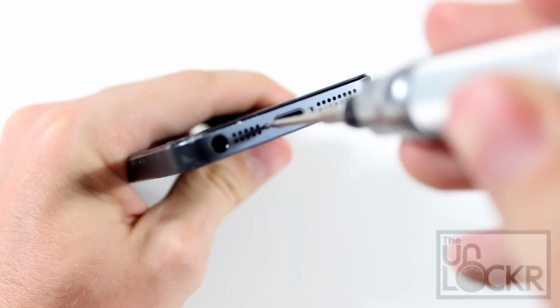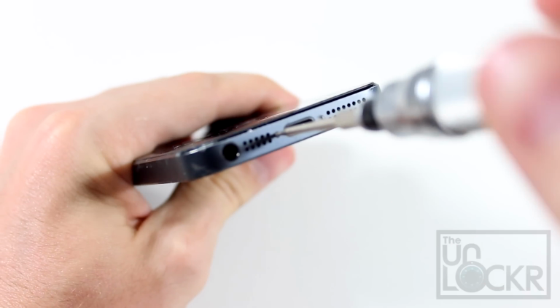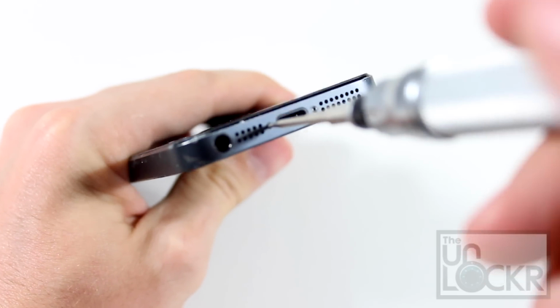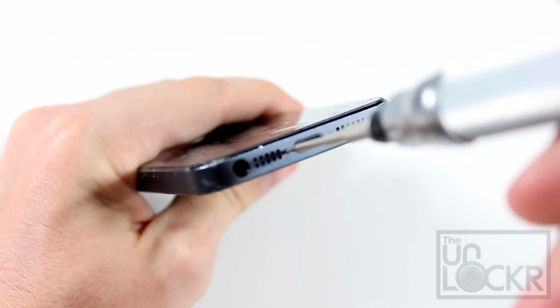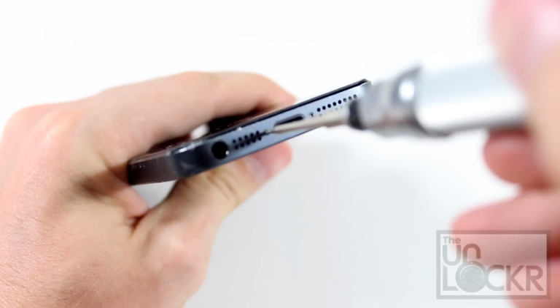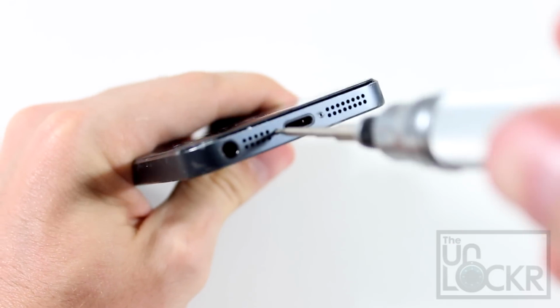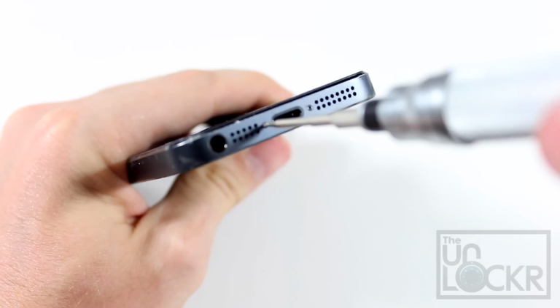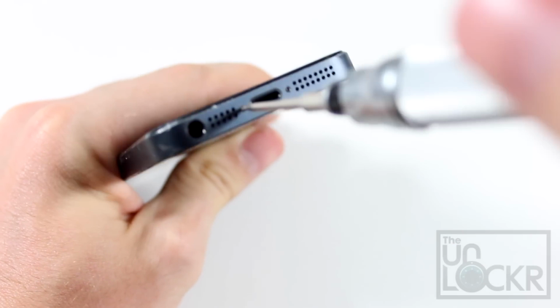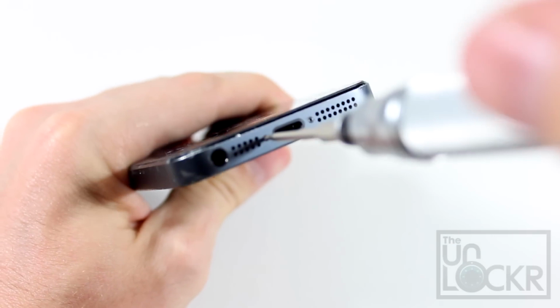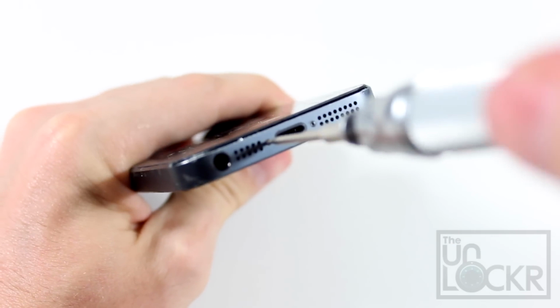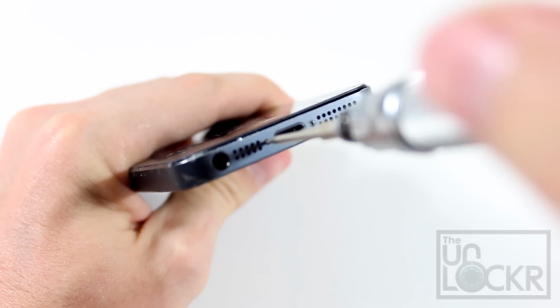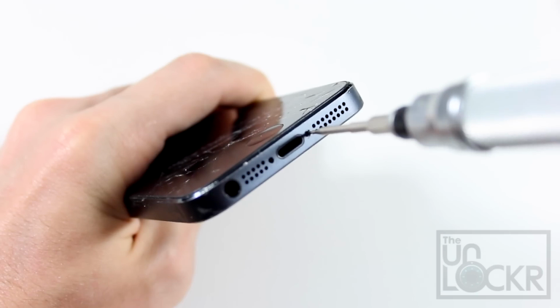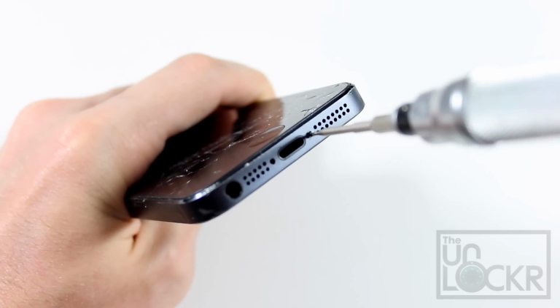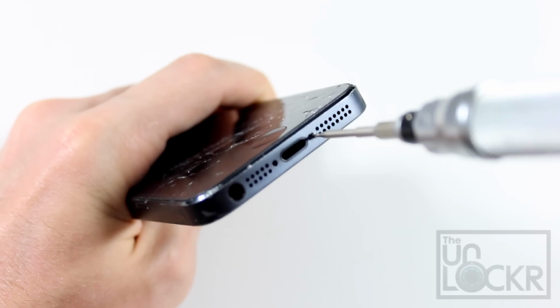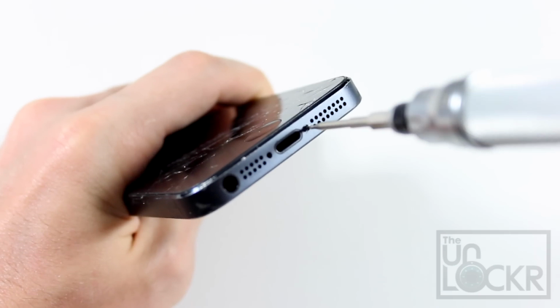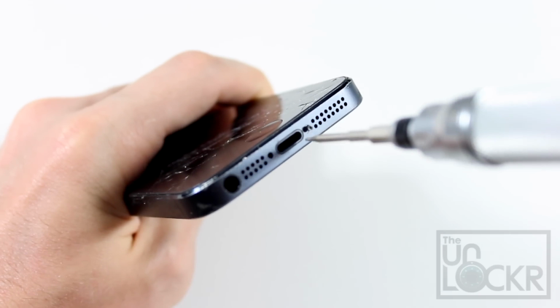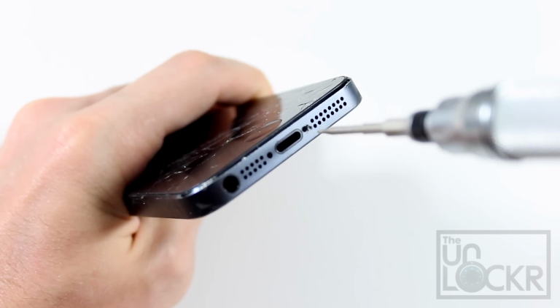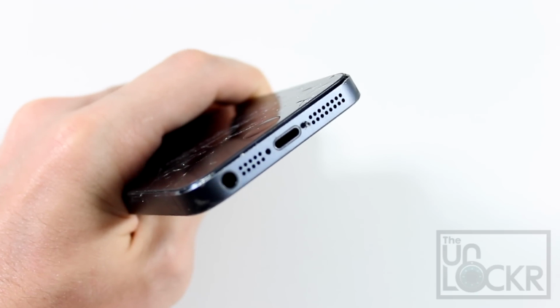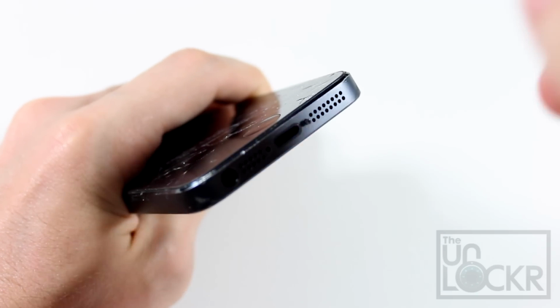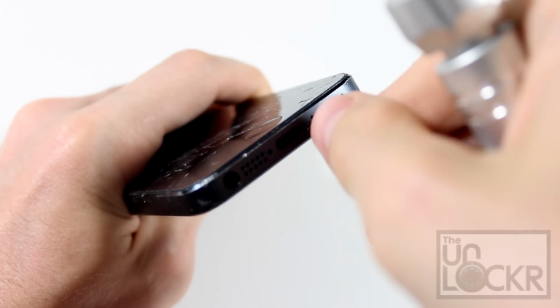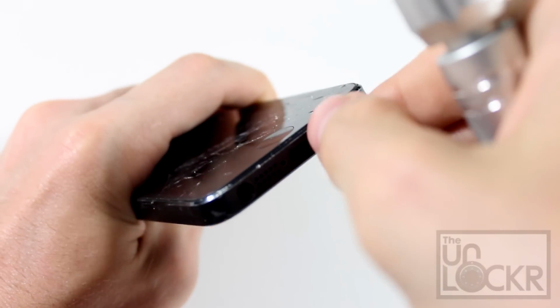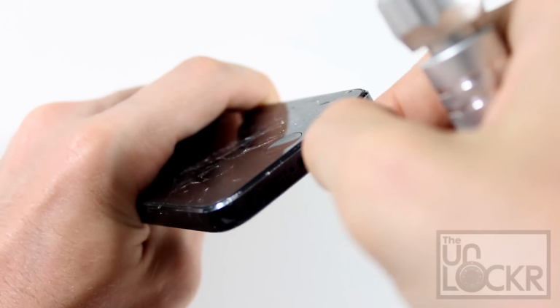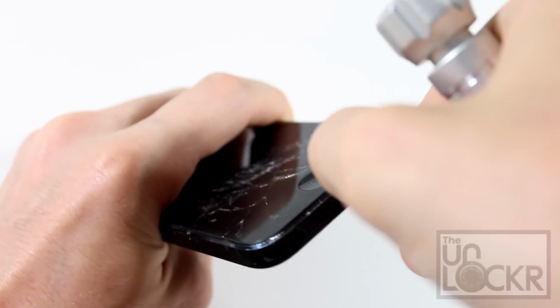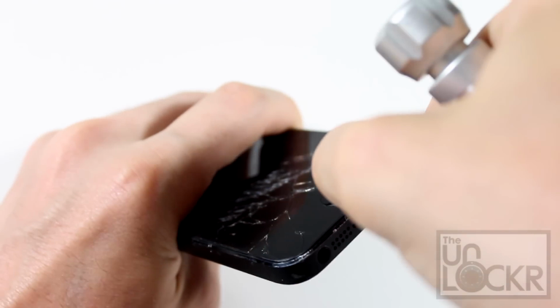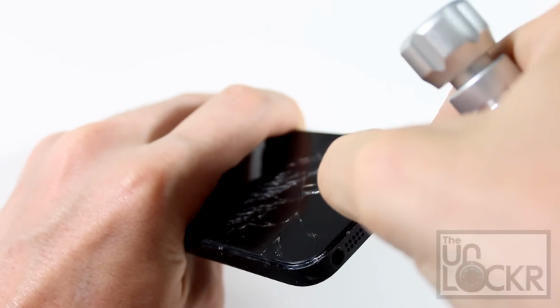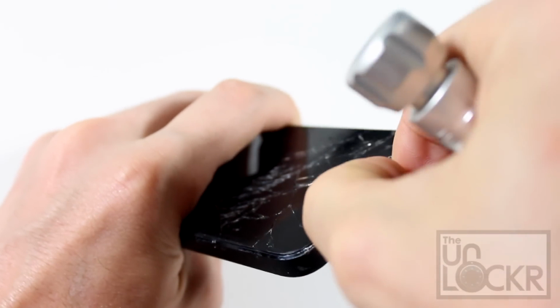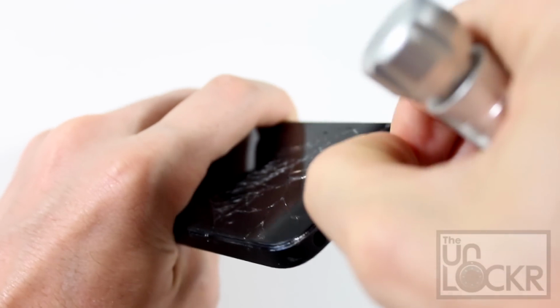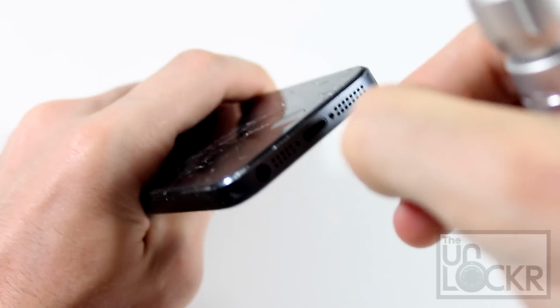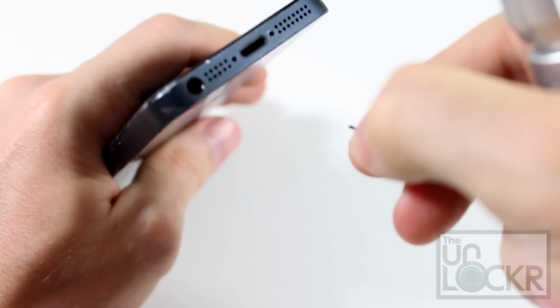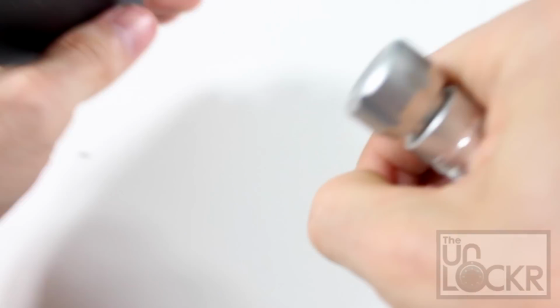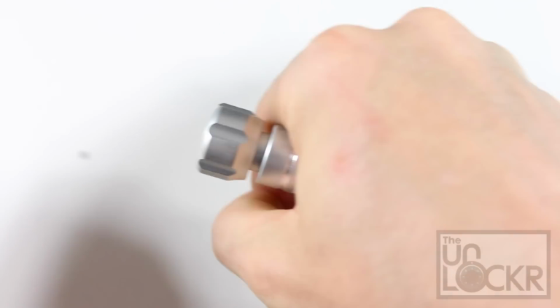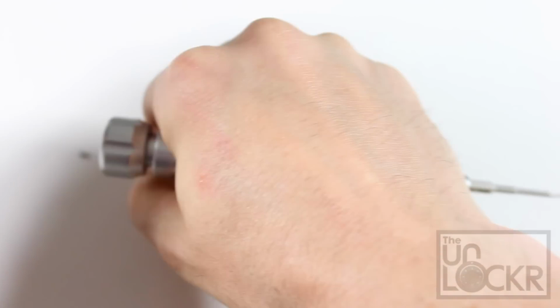First we're going to remove the two tiny pentalobe screws, one on either side of the USB connector, and make sure to set both of those aside.